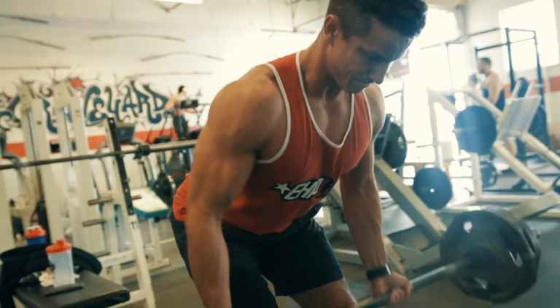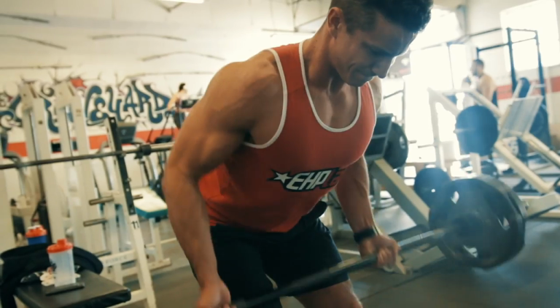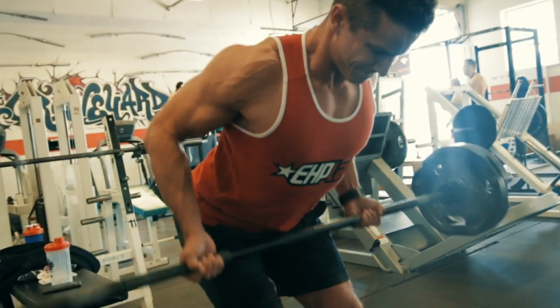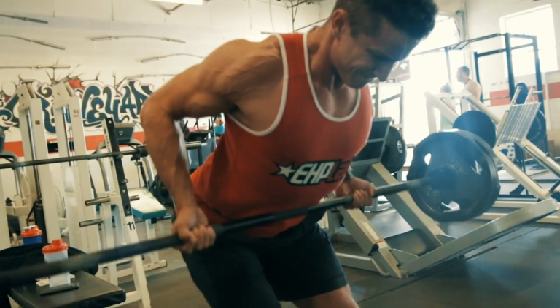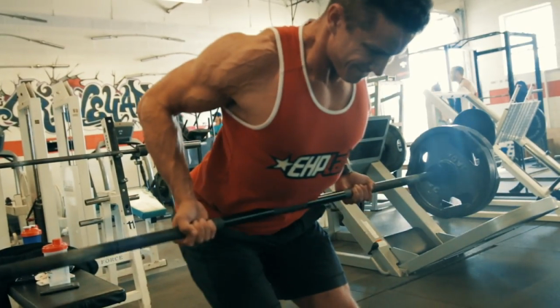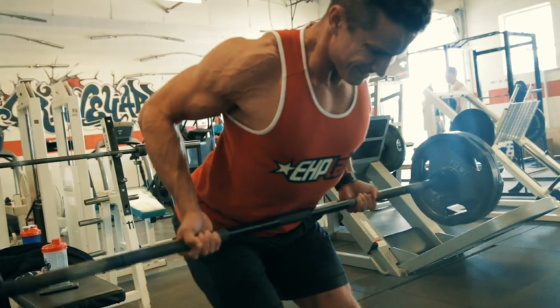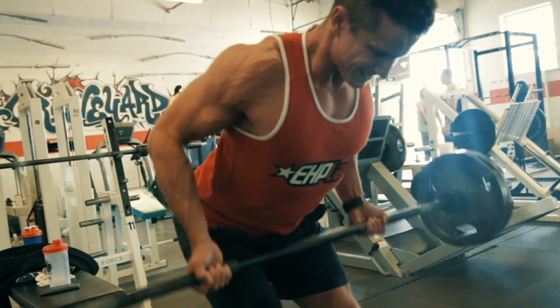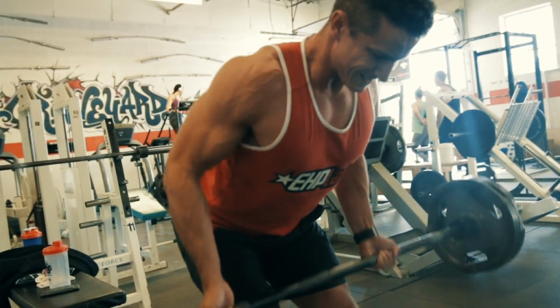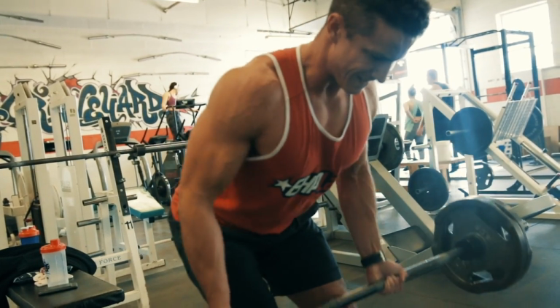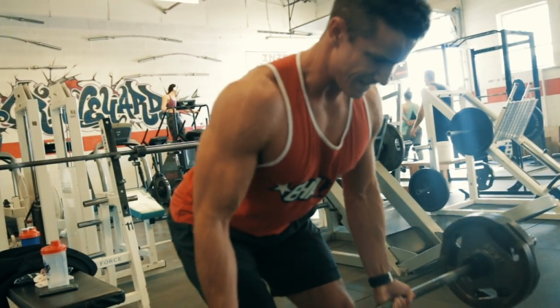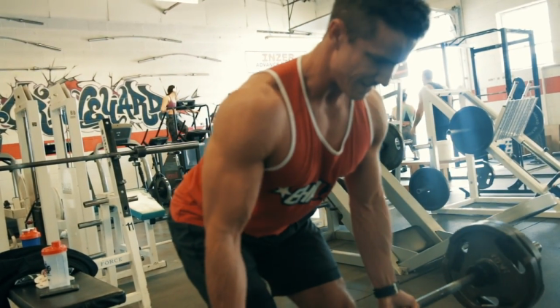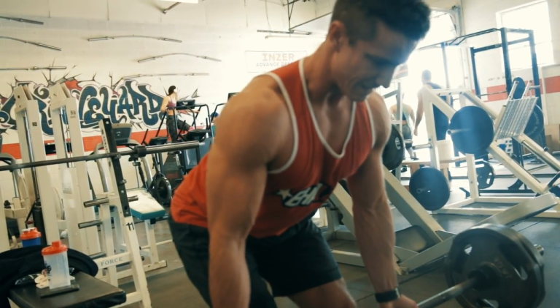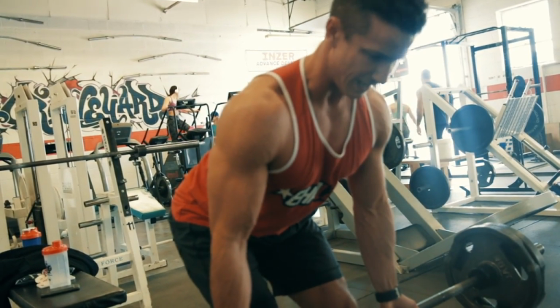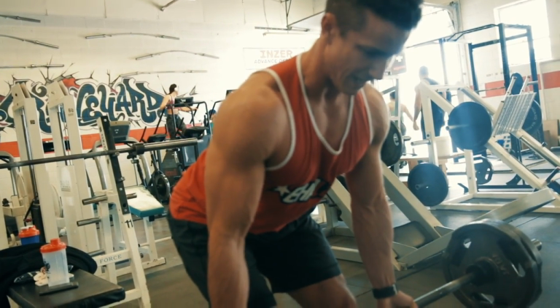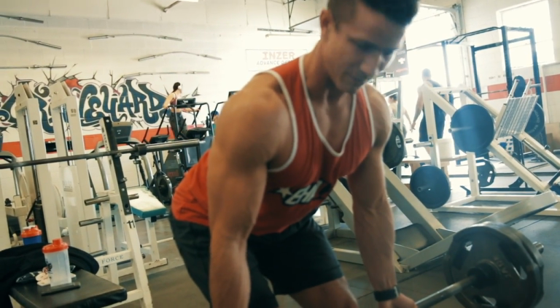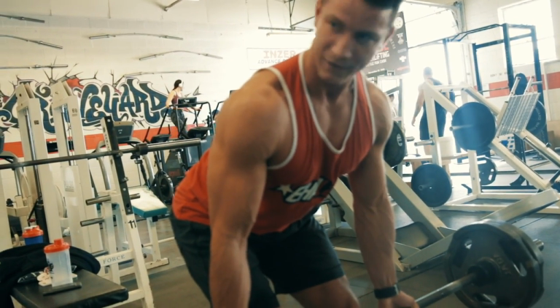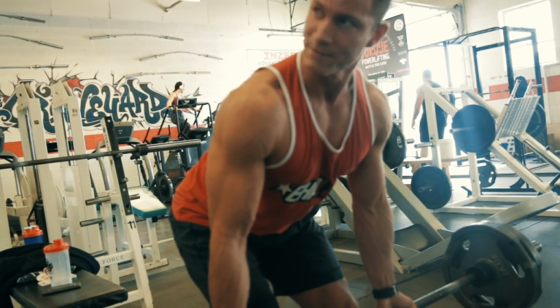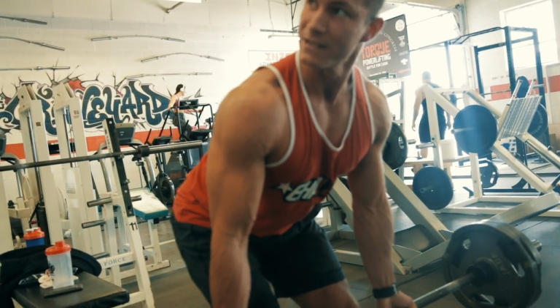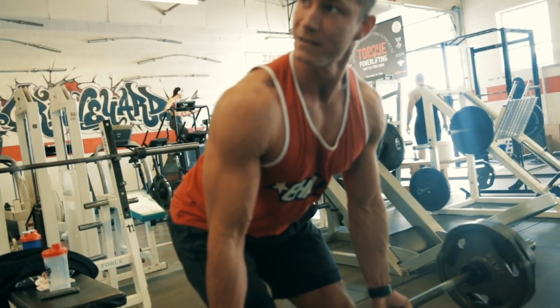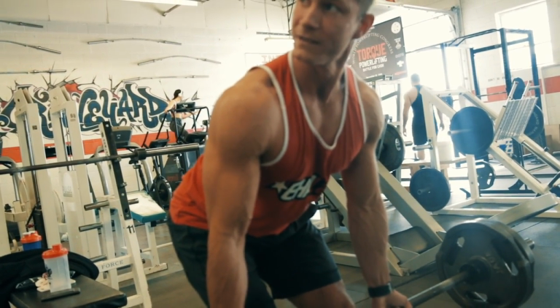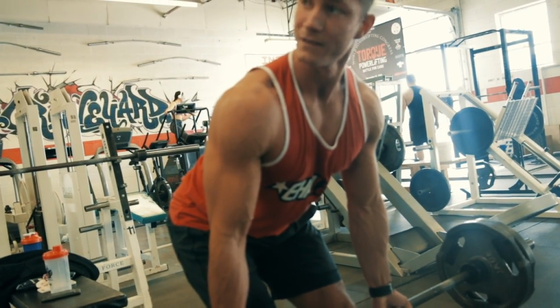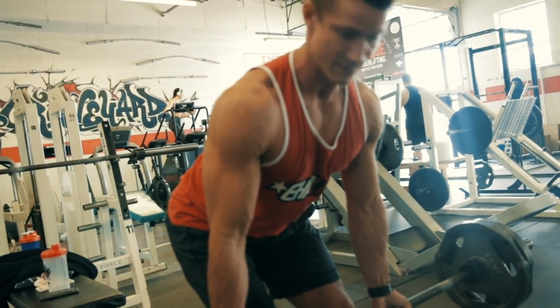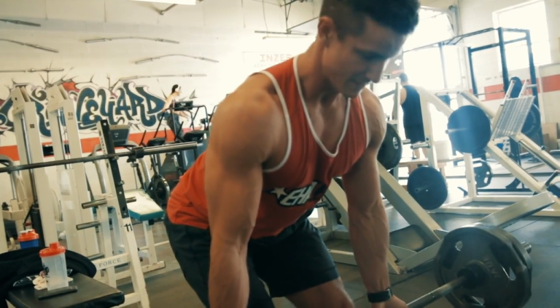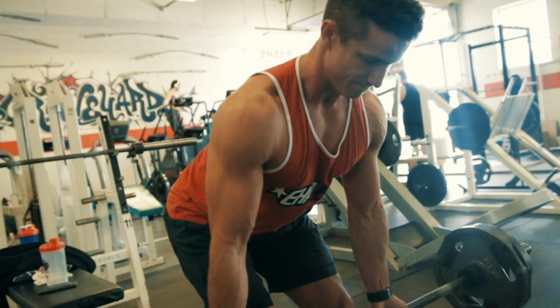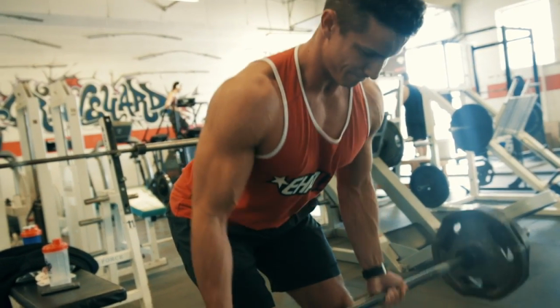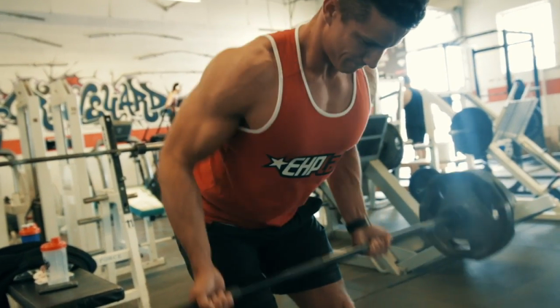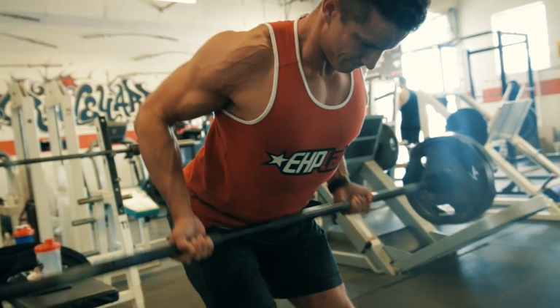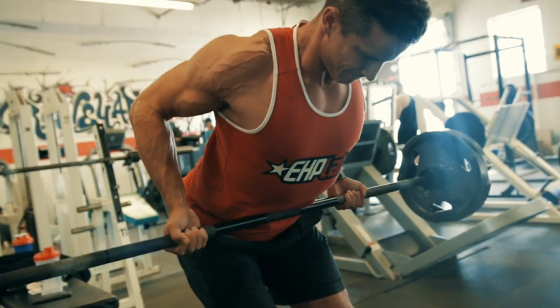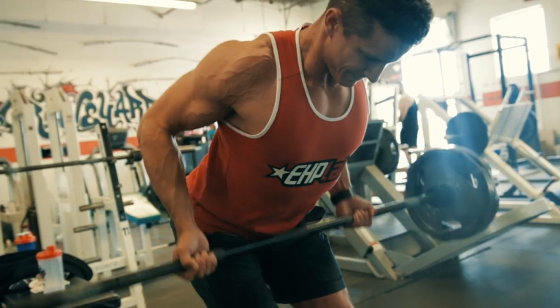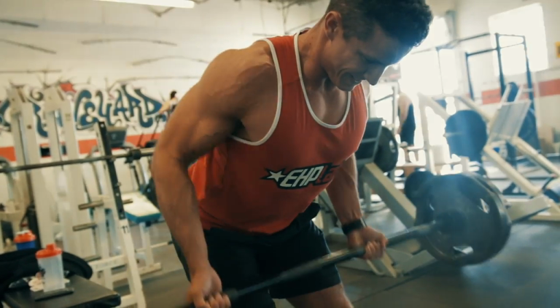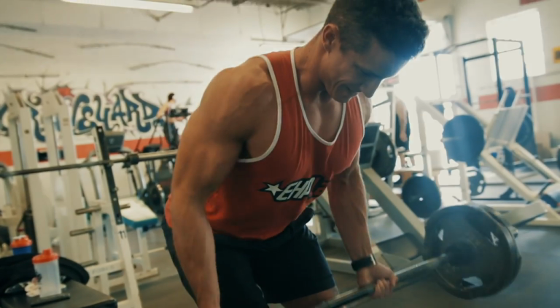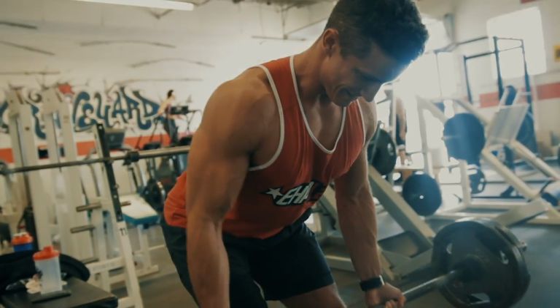This looks really good. Great temple, man. Just keep squeezing. Go for failure, man. Let's go for failure.